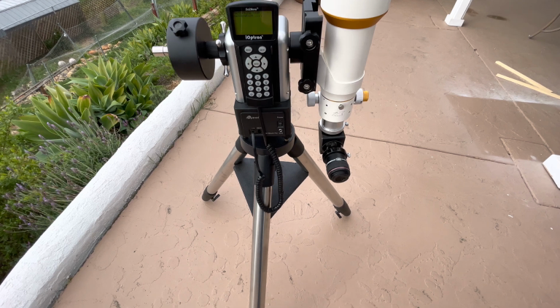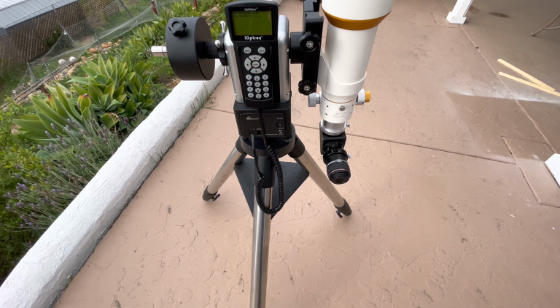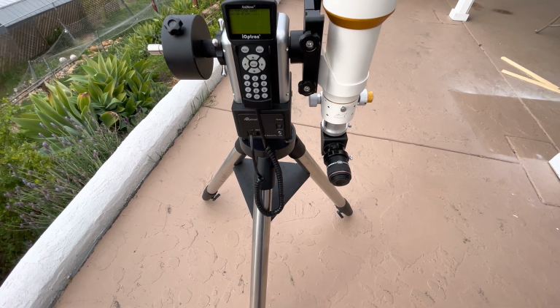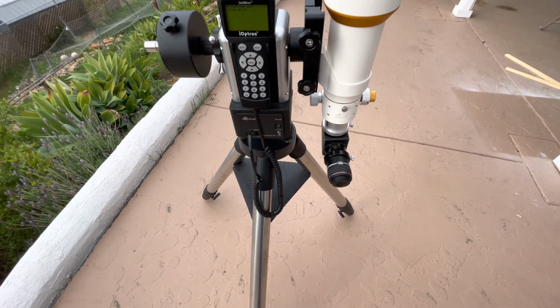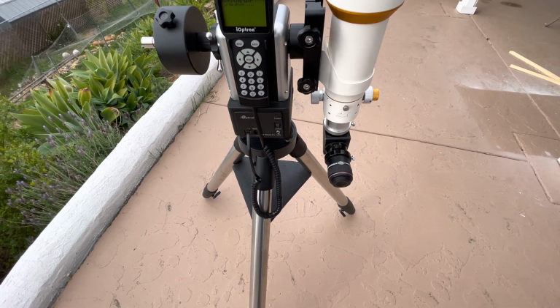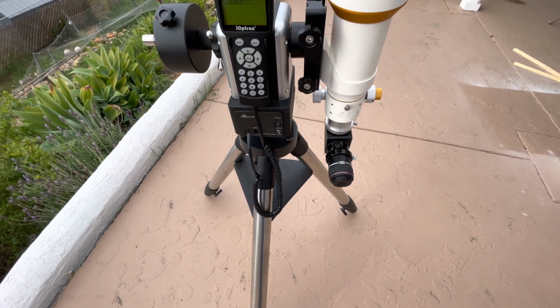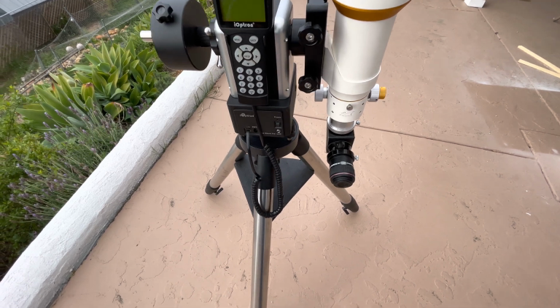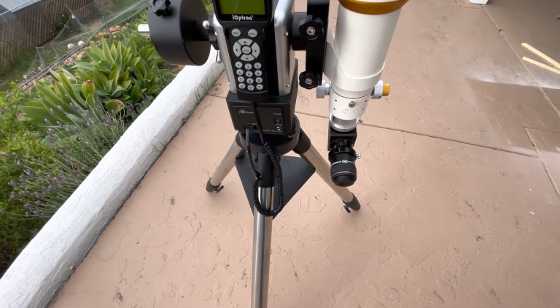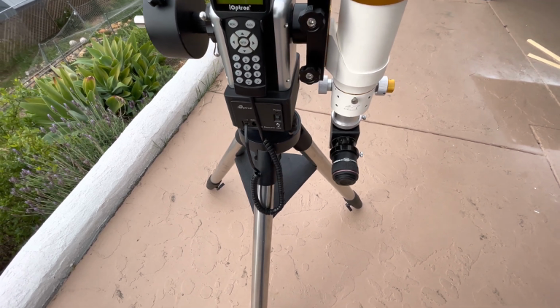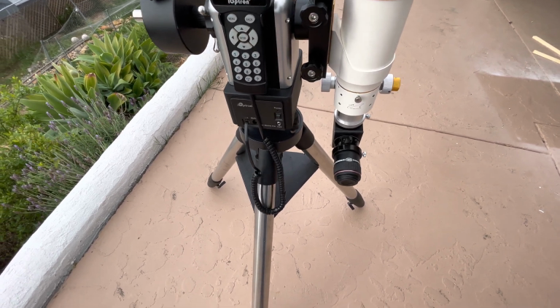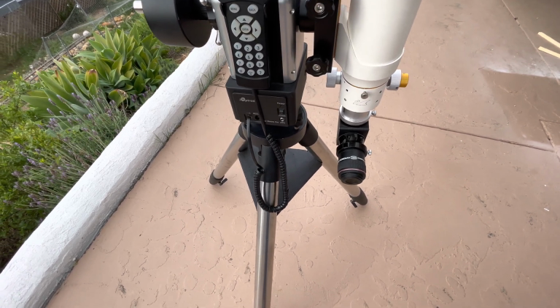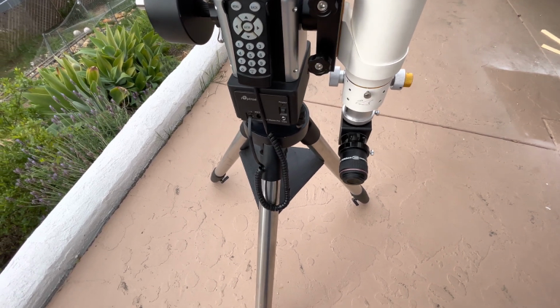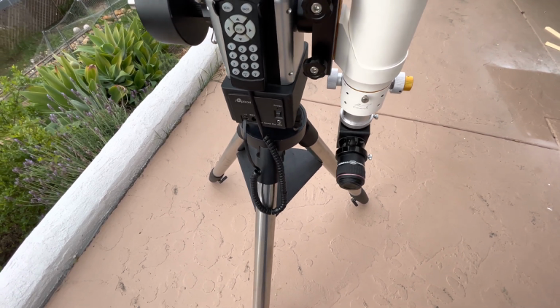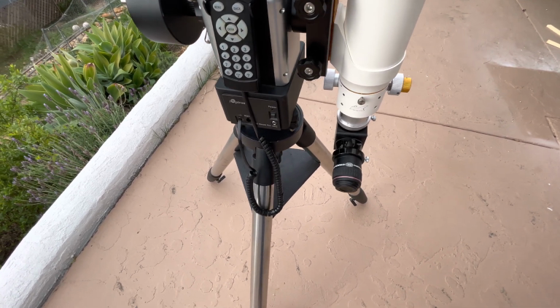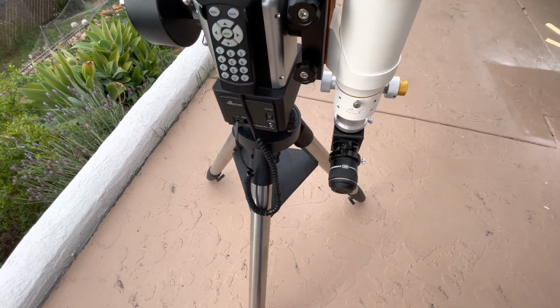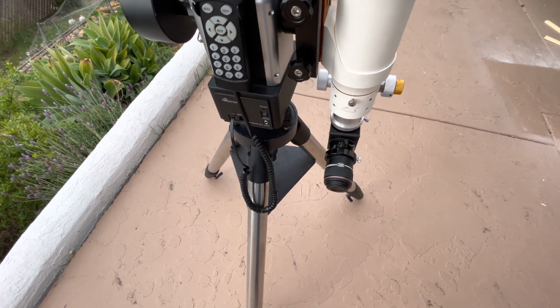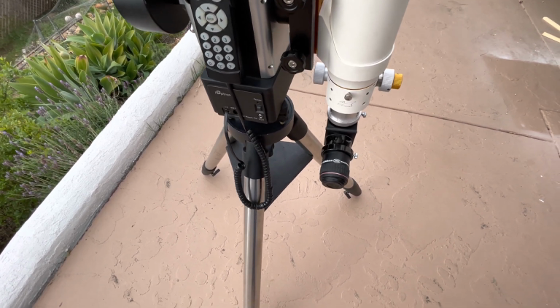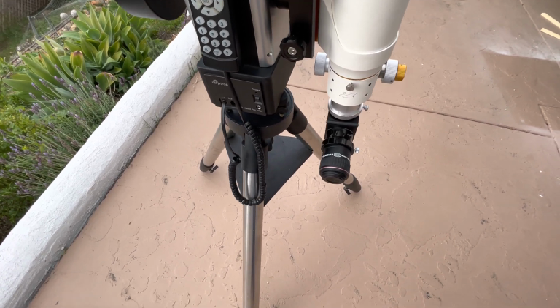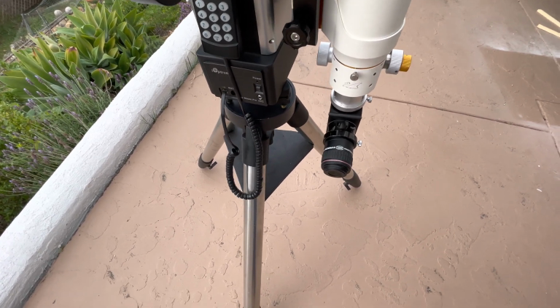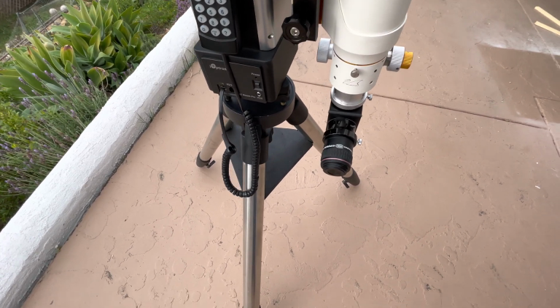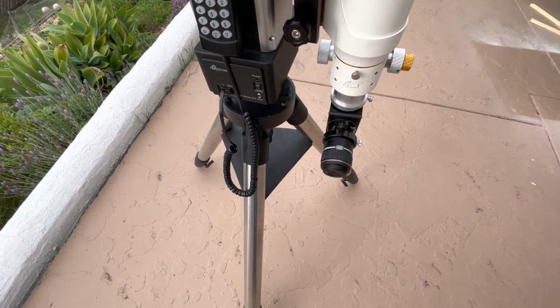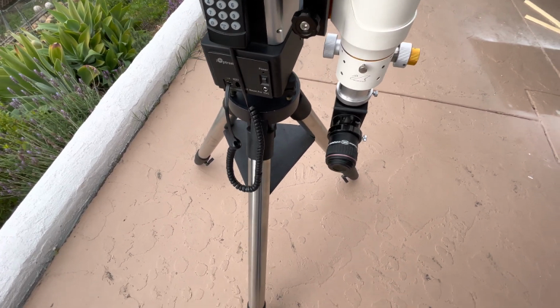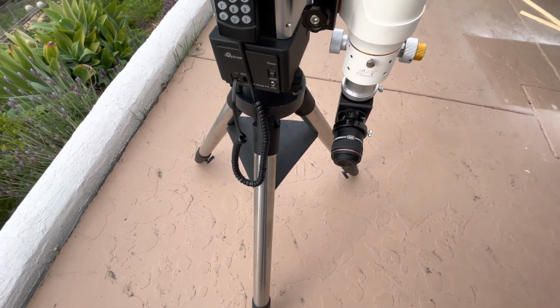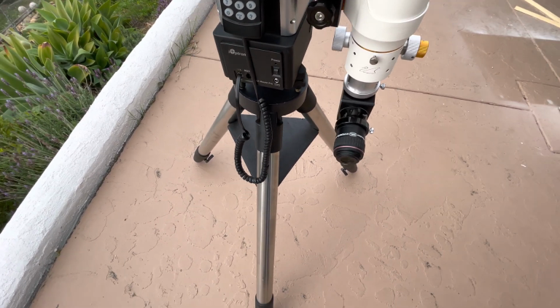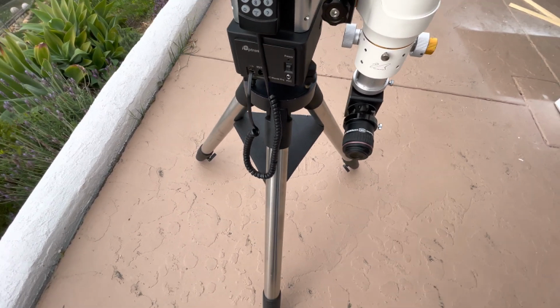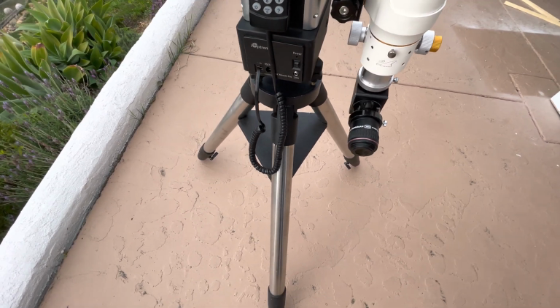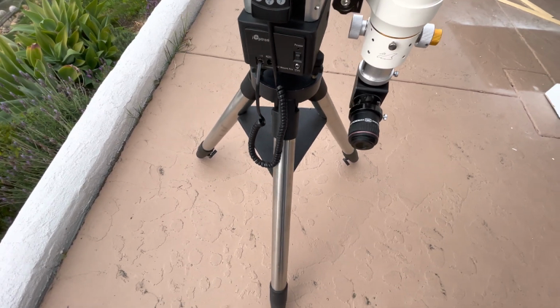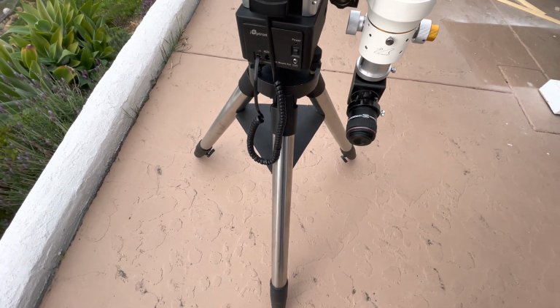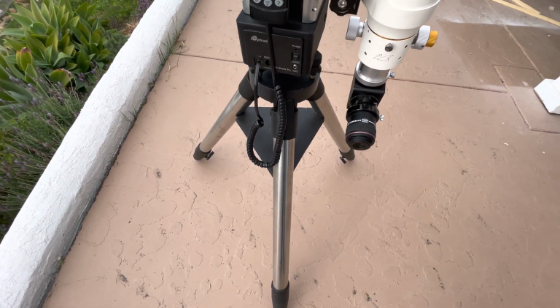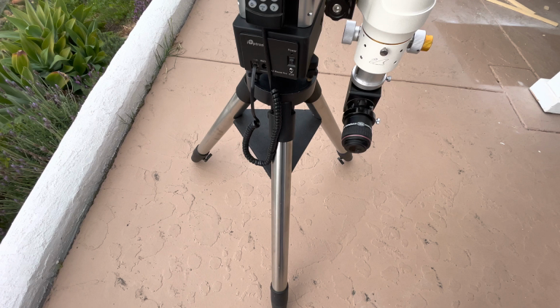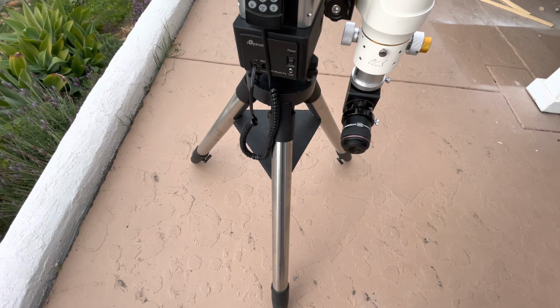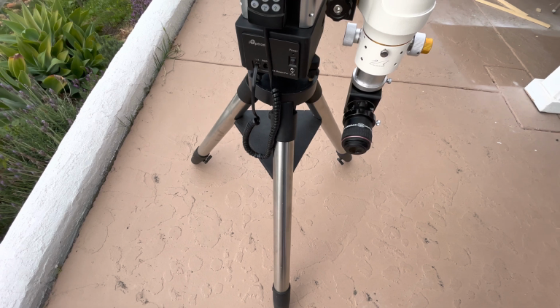It will go upside down, so you want to make sure your eyepieces are locked in.